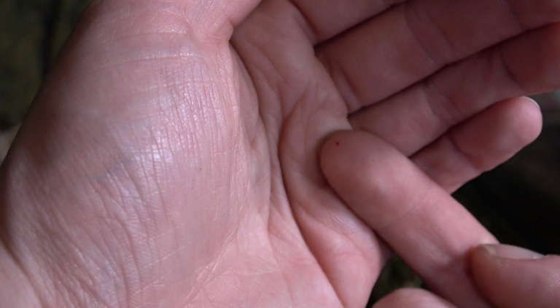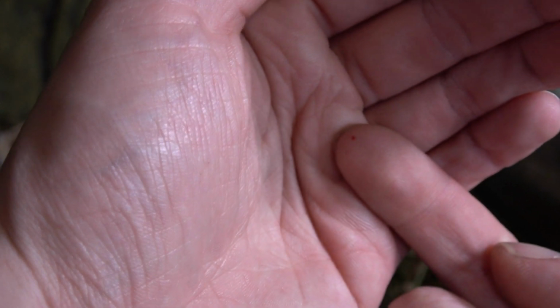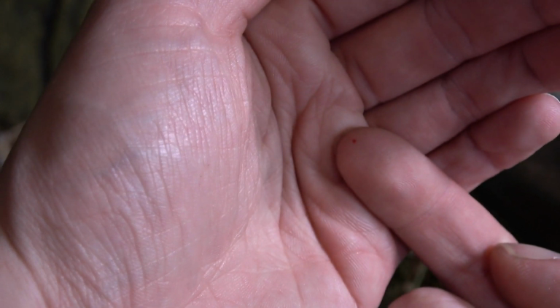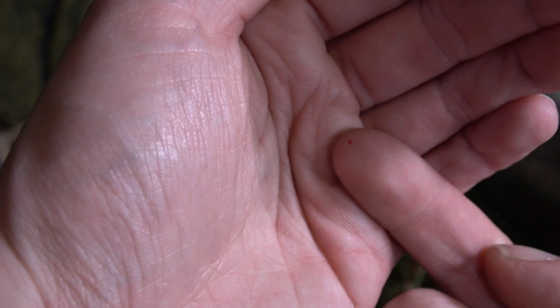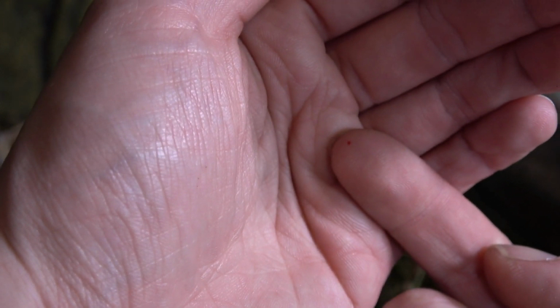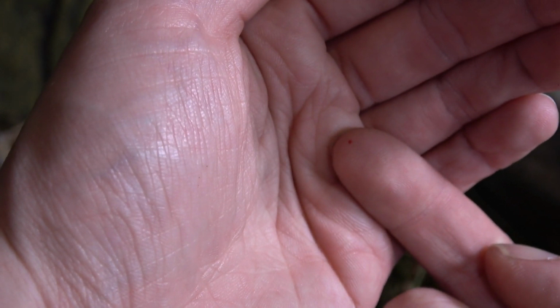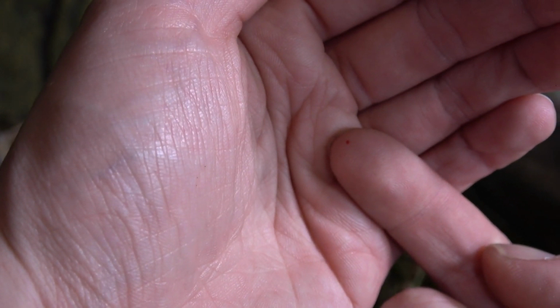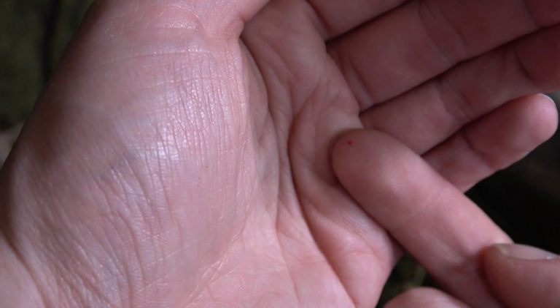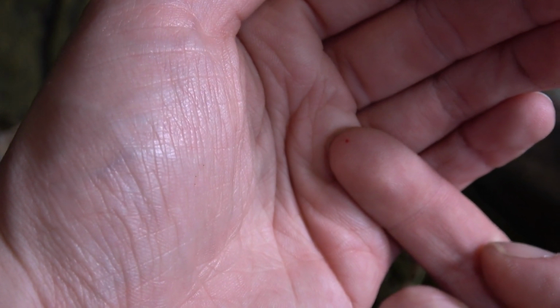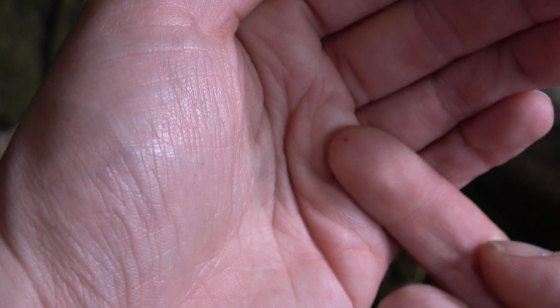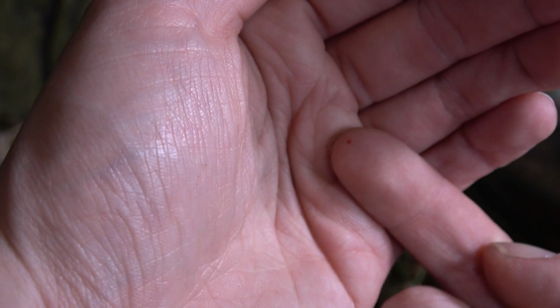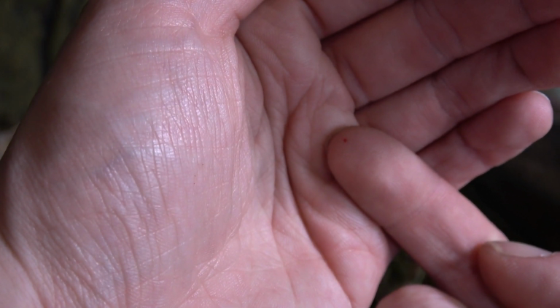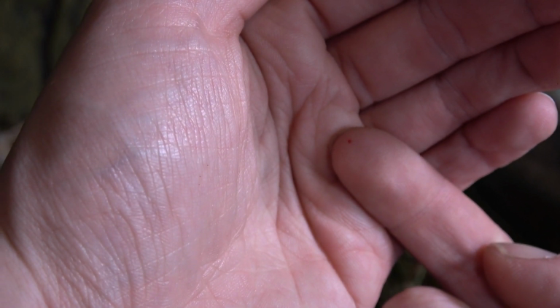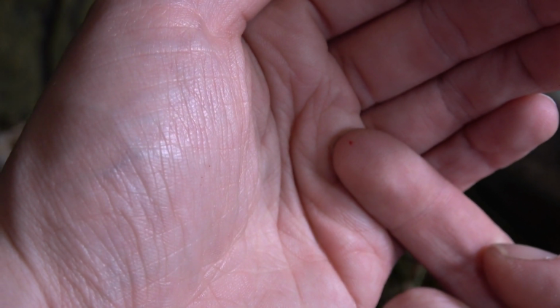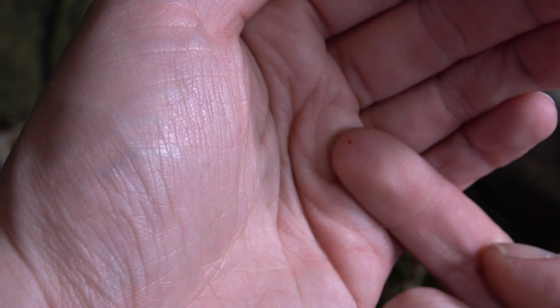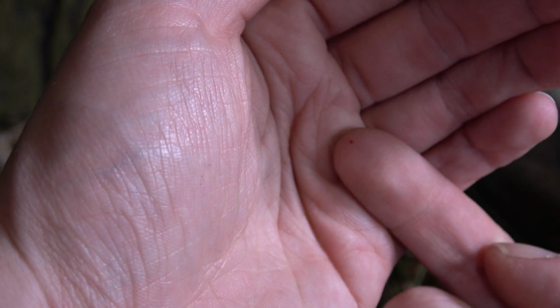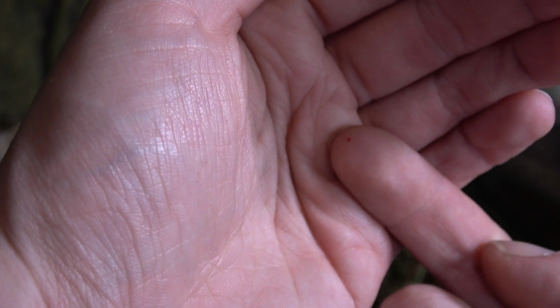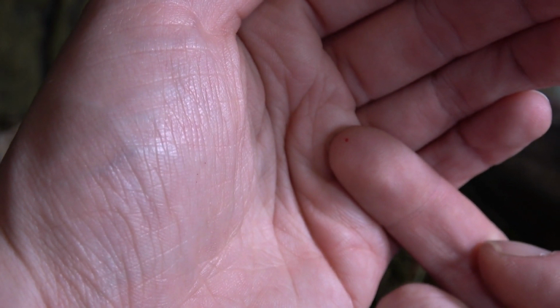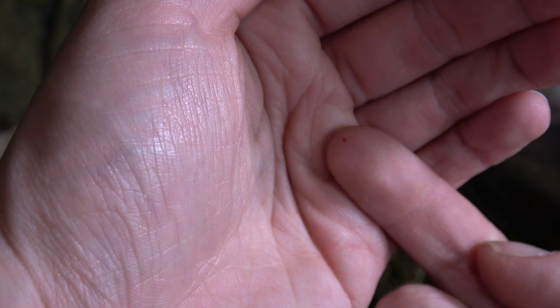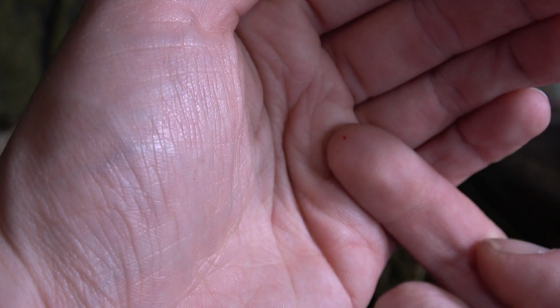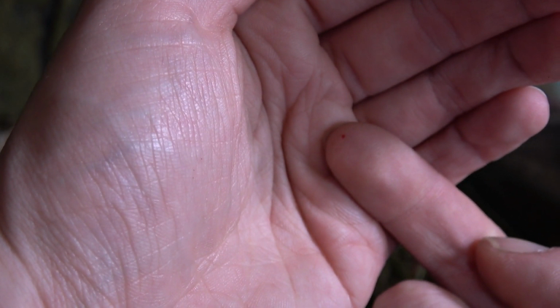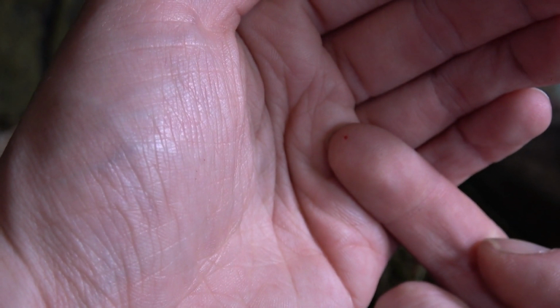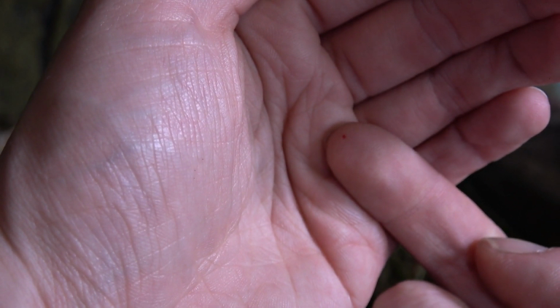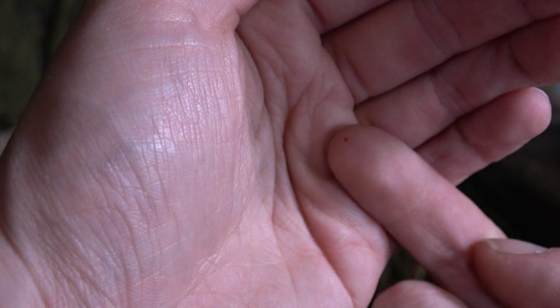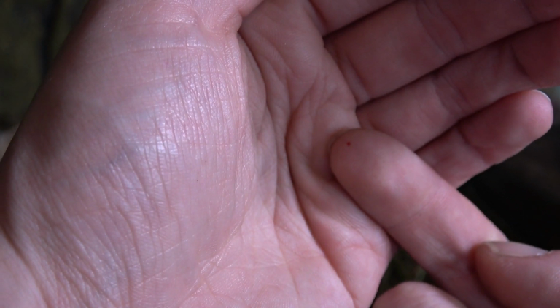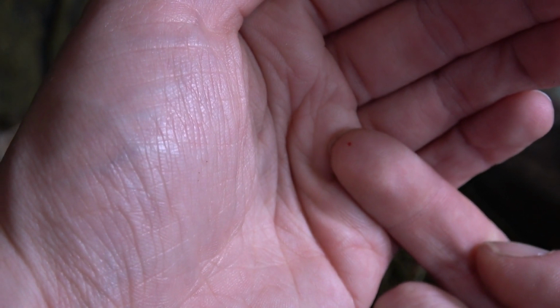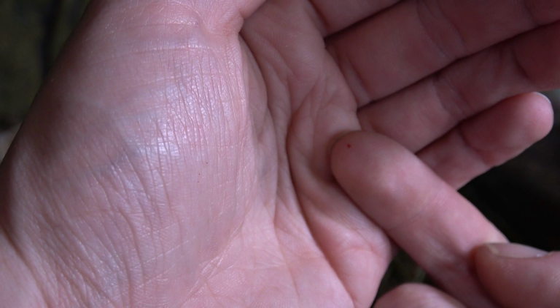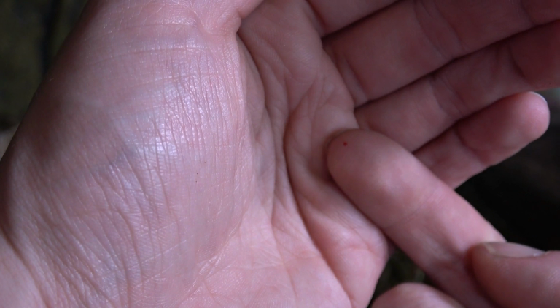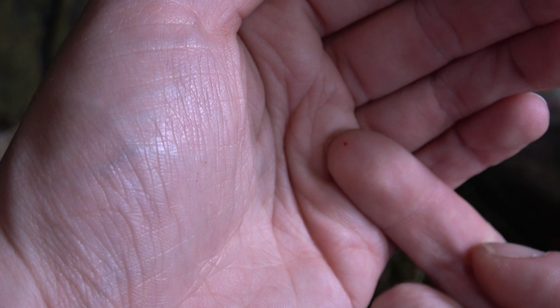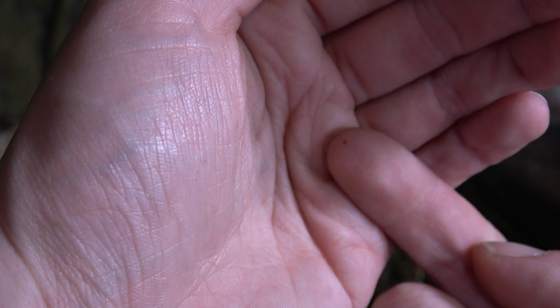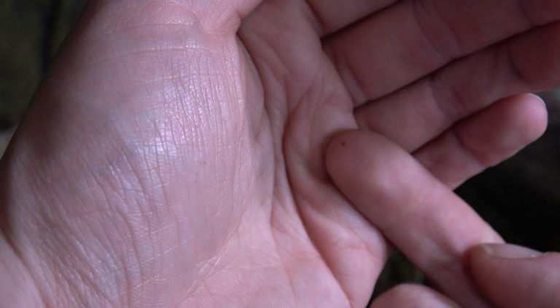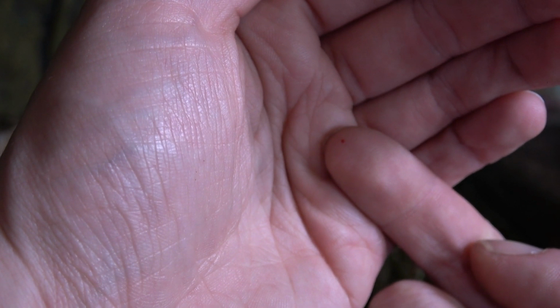Always be careful when working with bramble, guys. Get them stuck in your finger and they make you bleed.